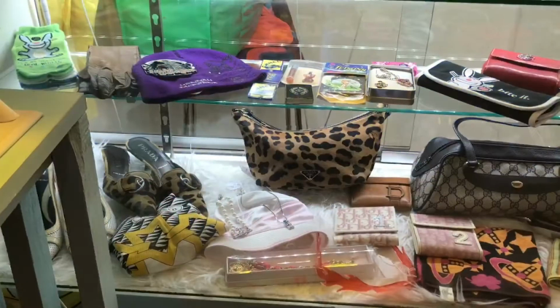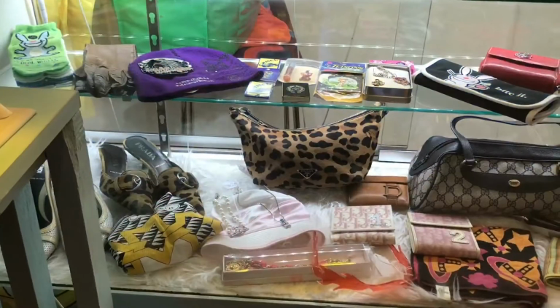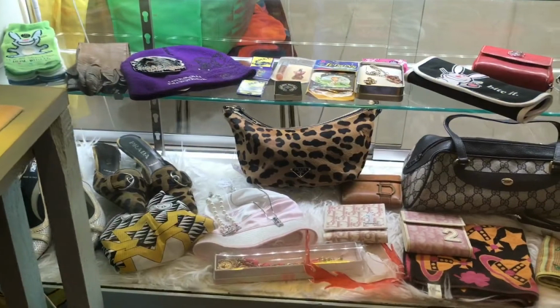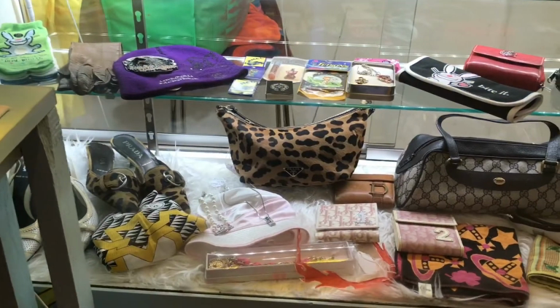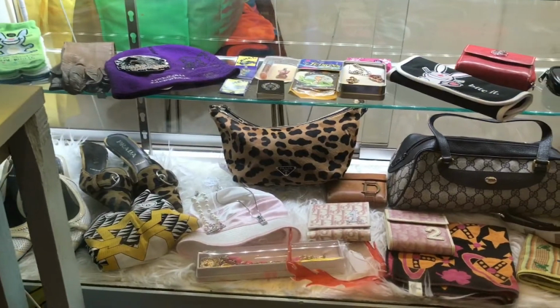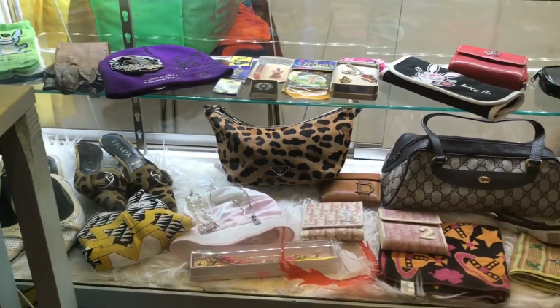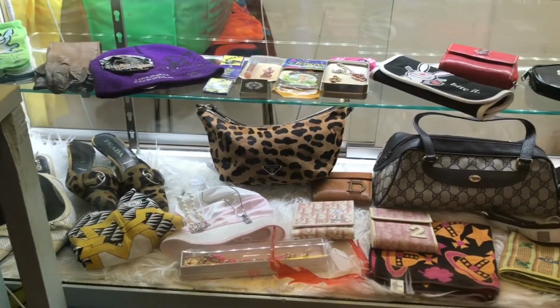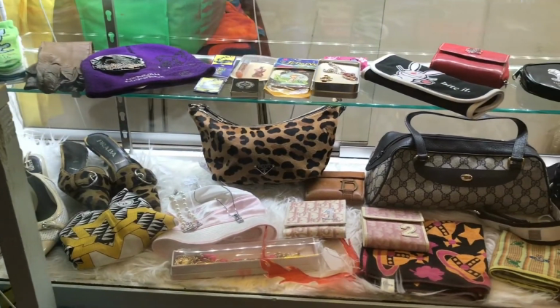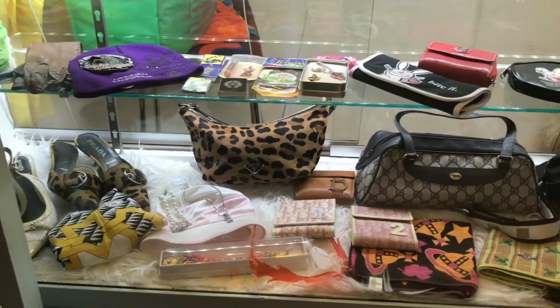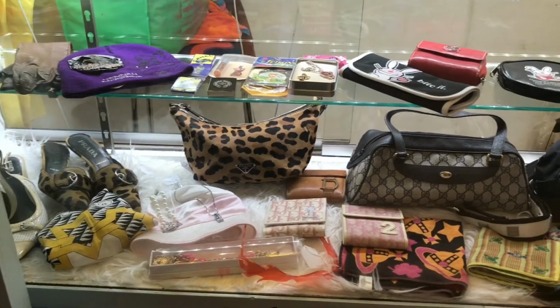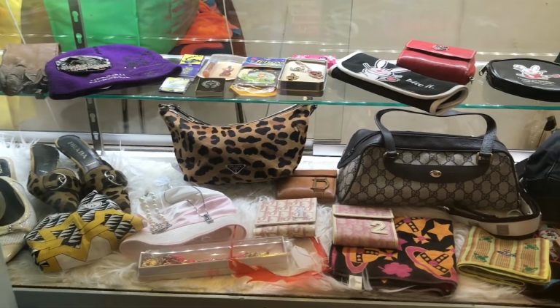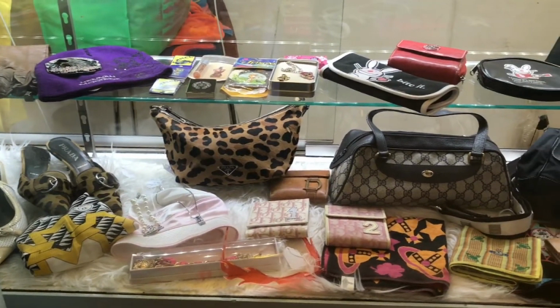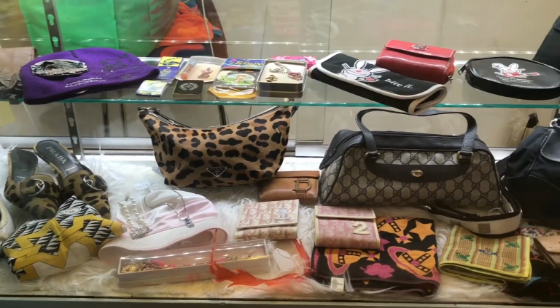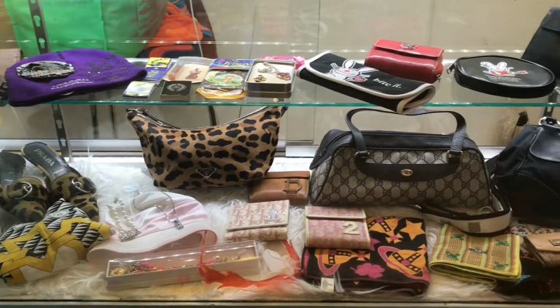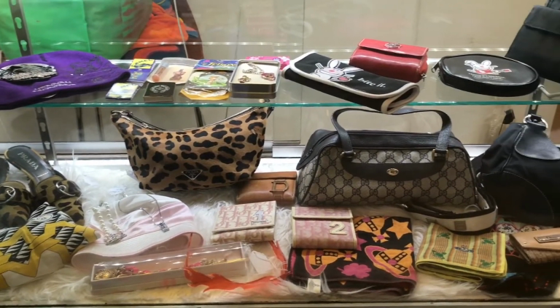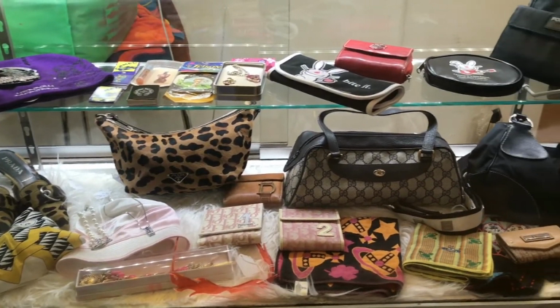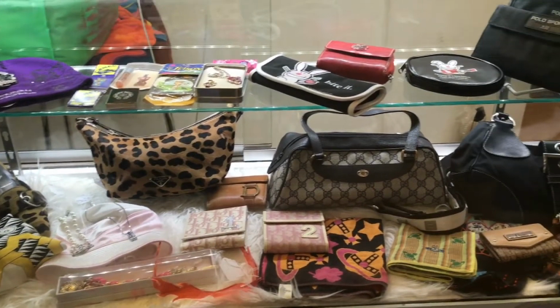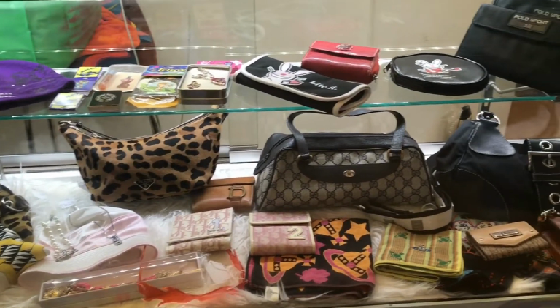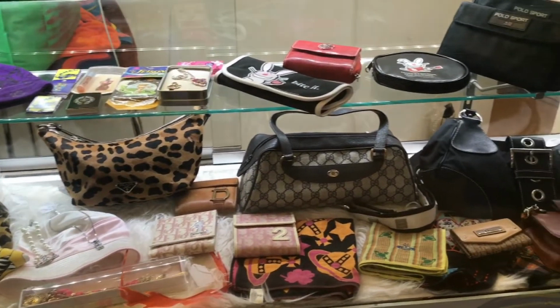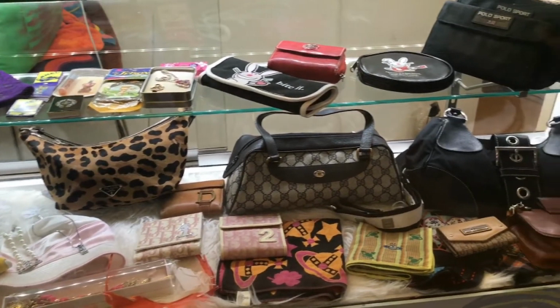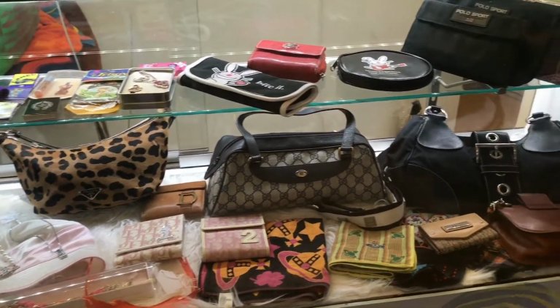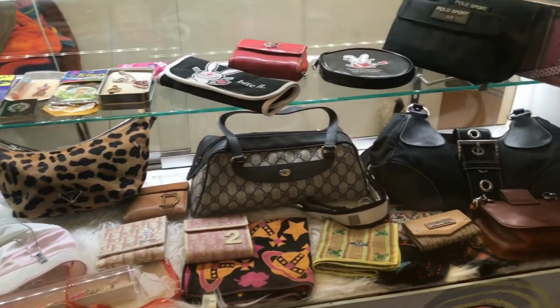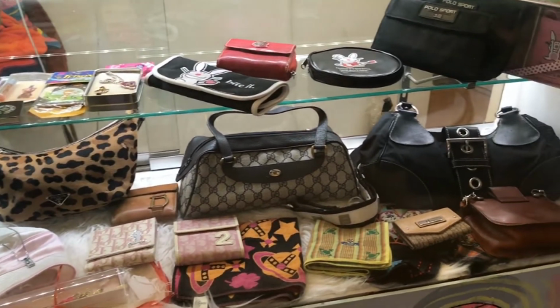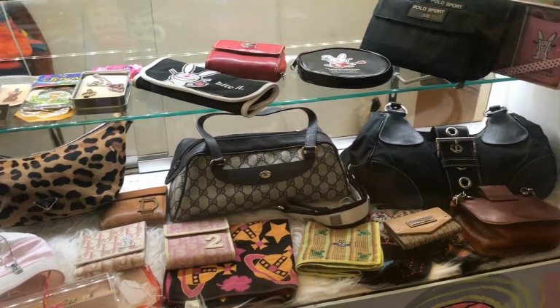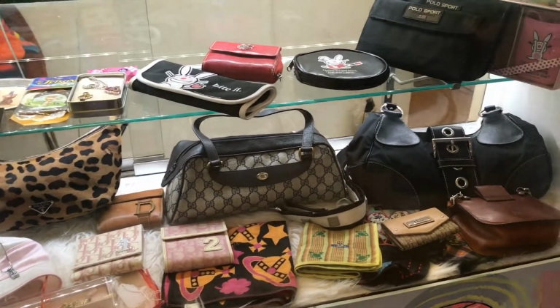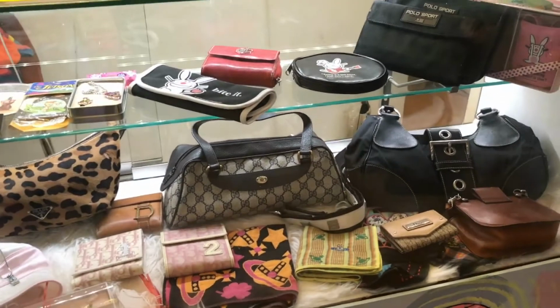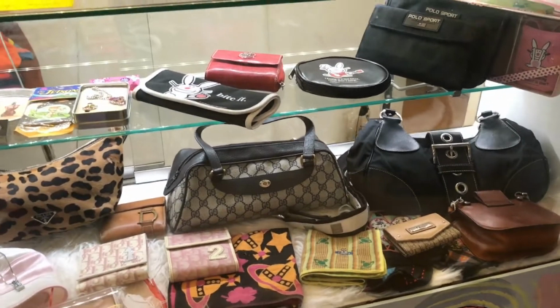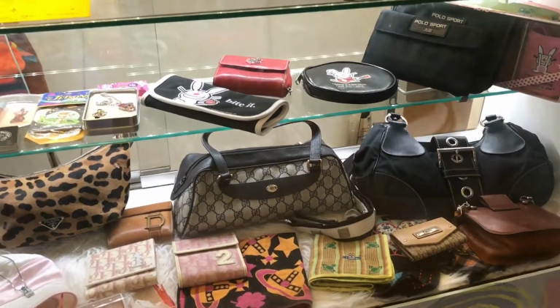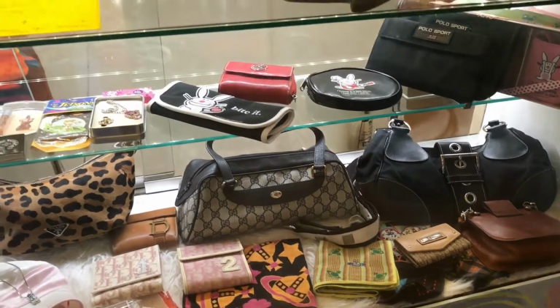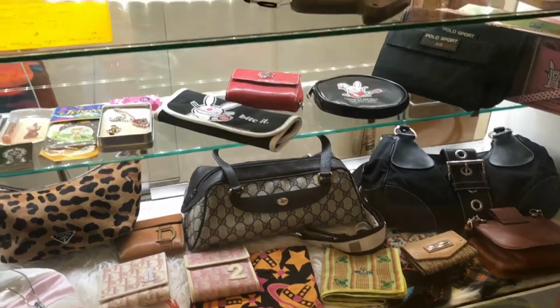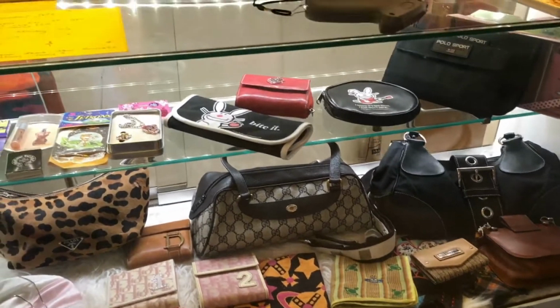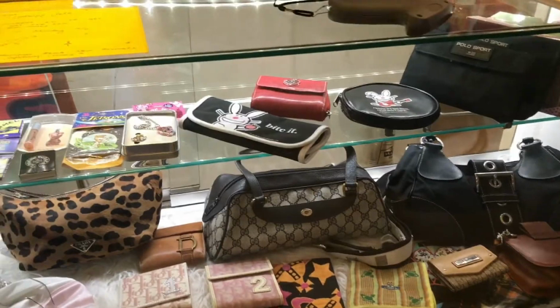They sell a couple of vintage bags at the checkout table and you can find brands like Gucci, Prada and so on.